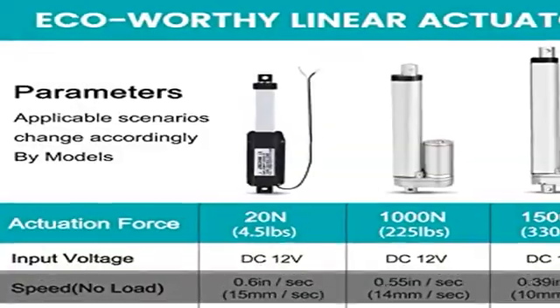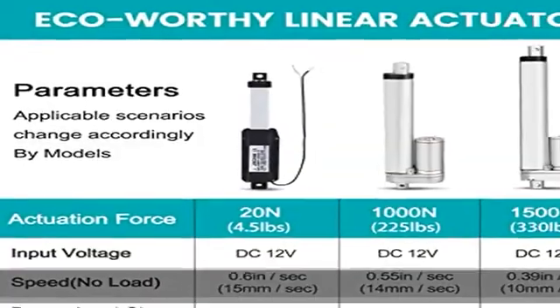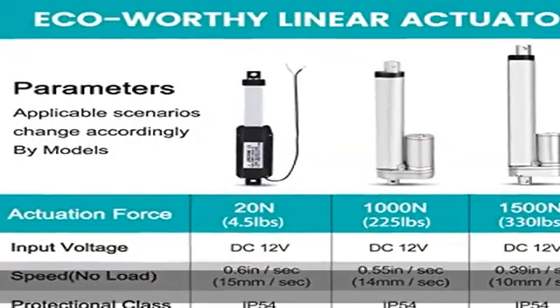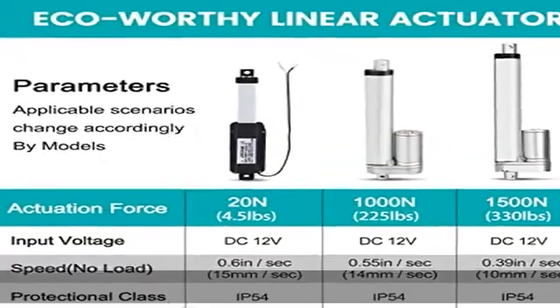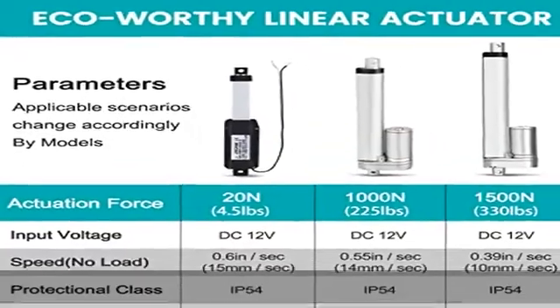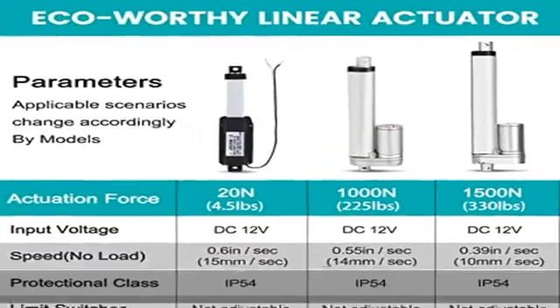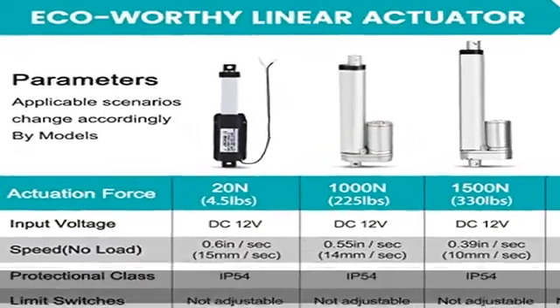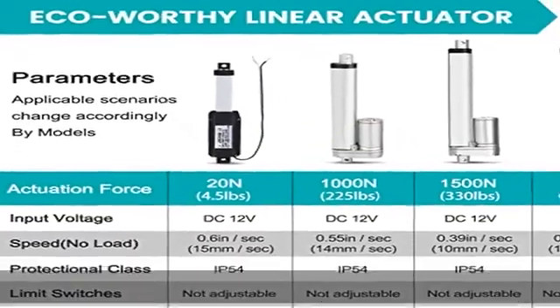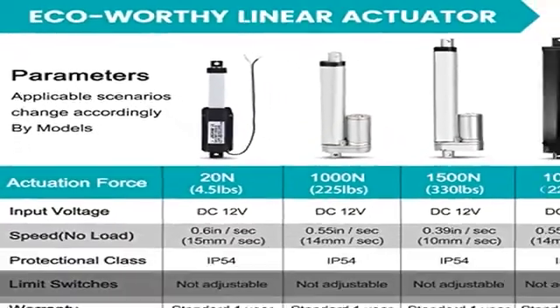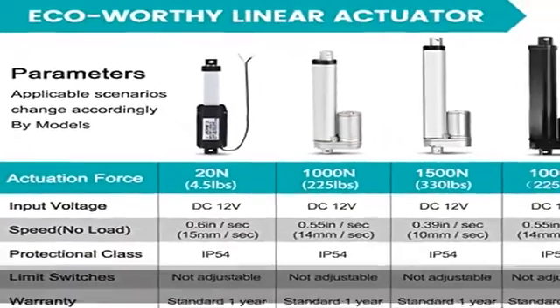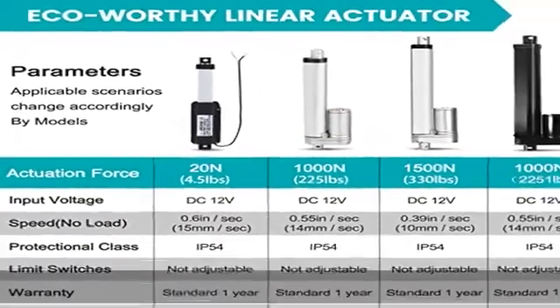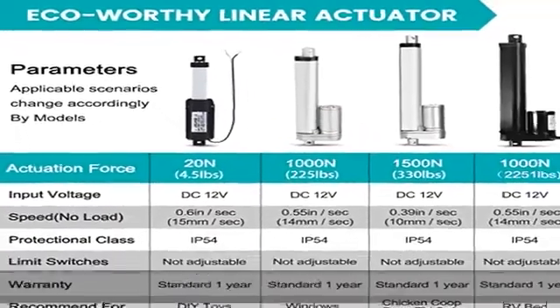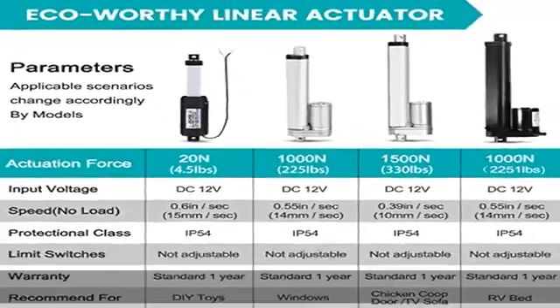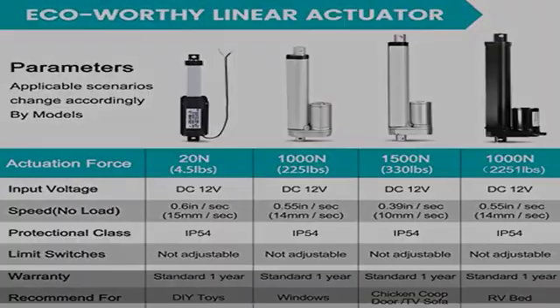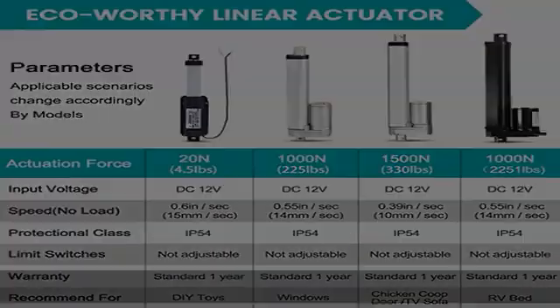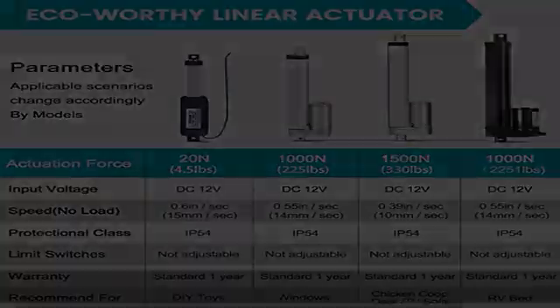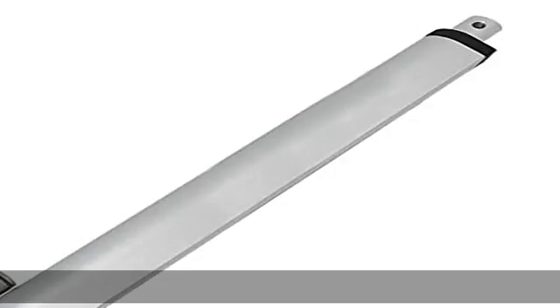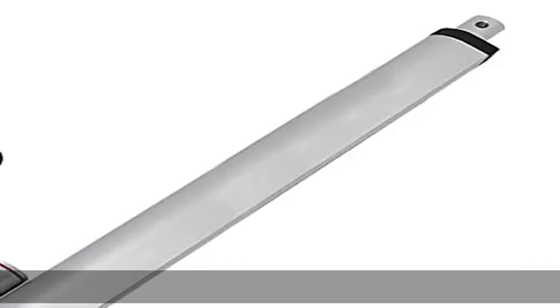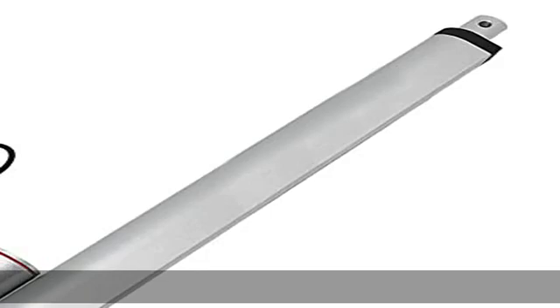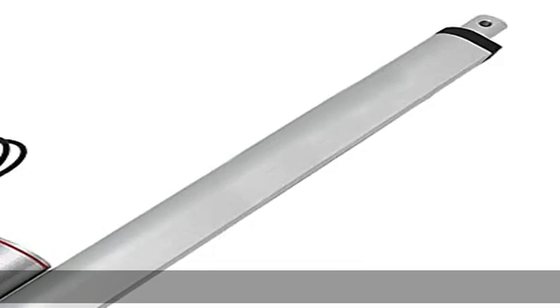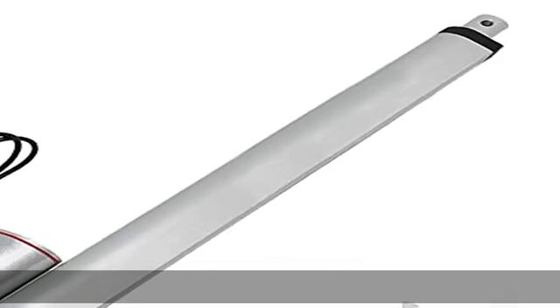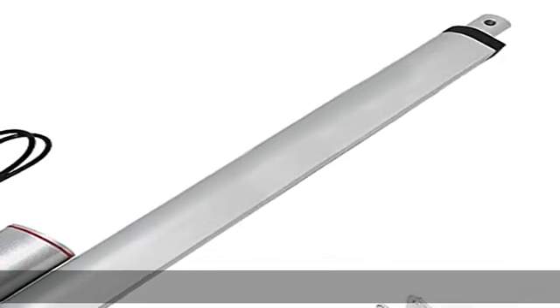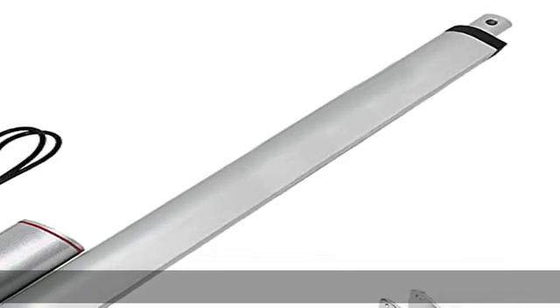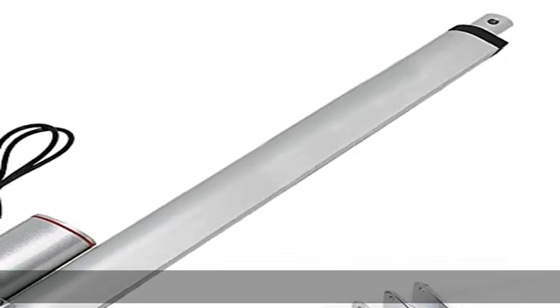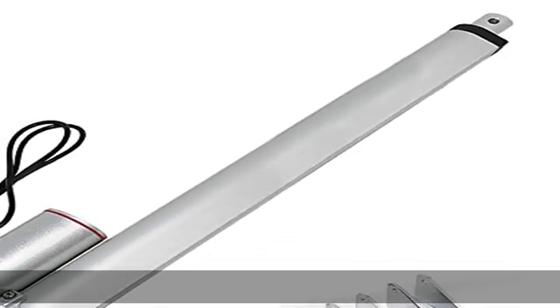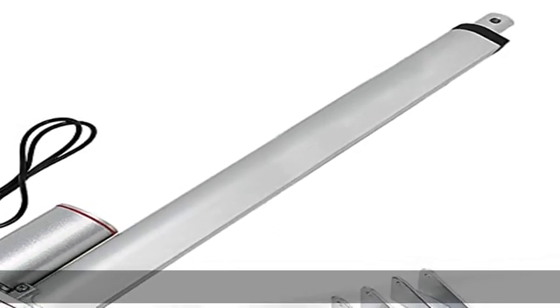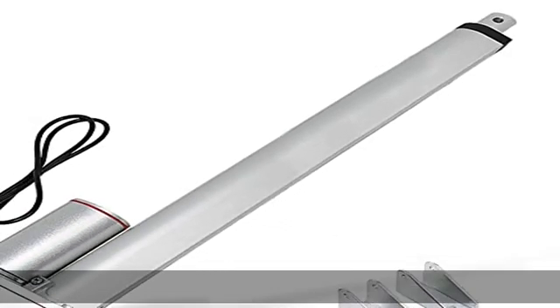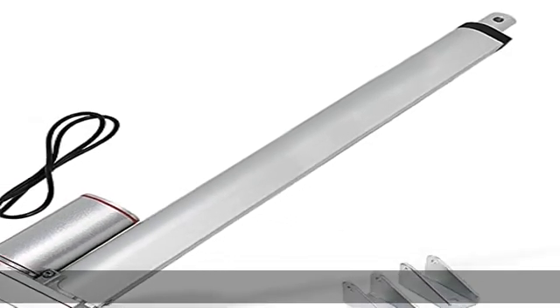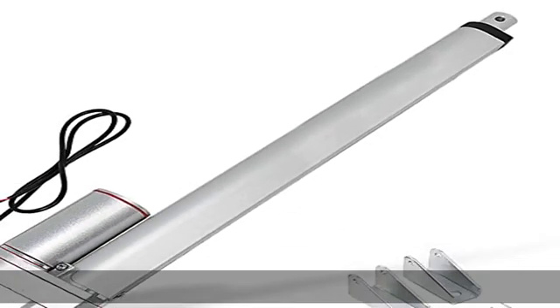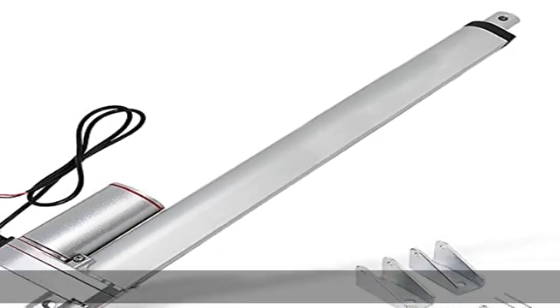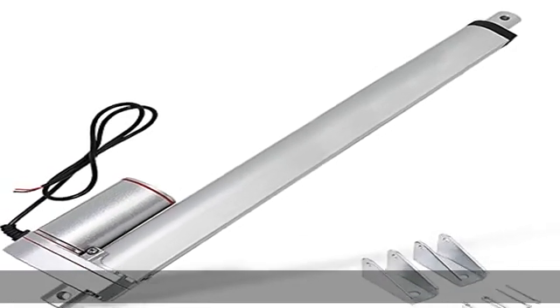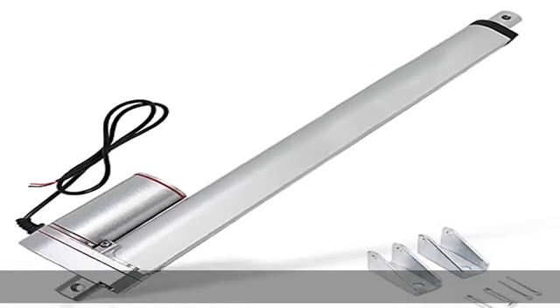Features: aluminum alloy housing, IP54 rated protection sealed against dust, water, and corrosion — suitable for outdoor use.